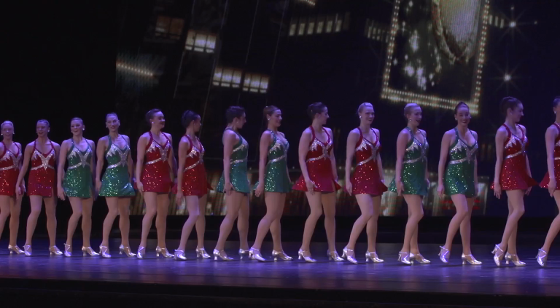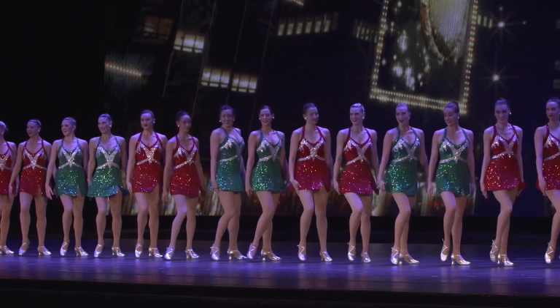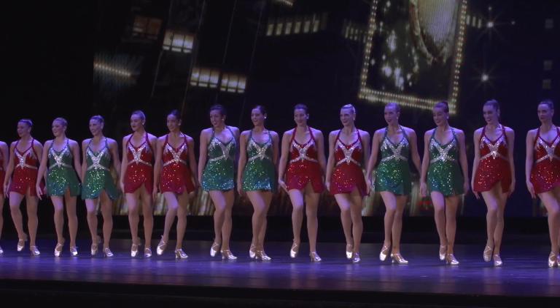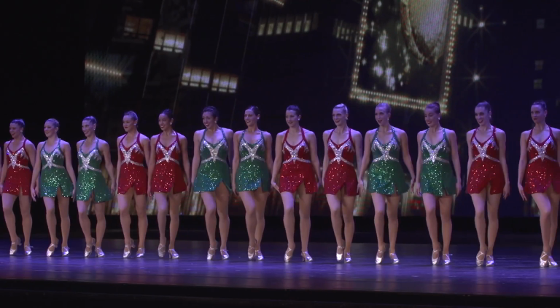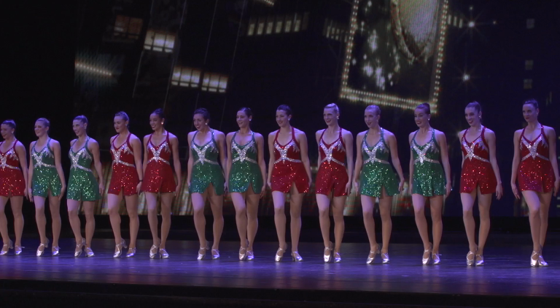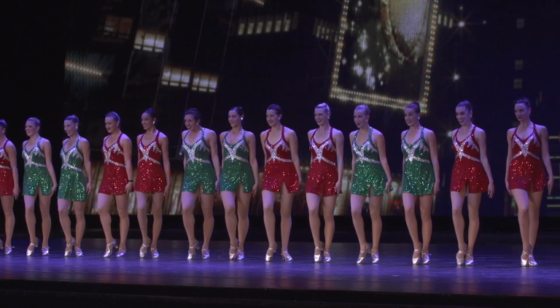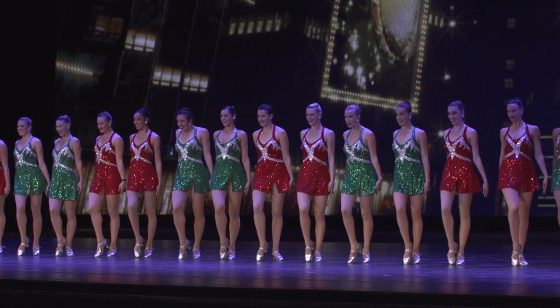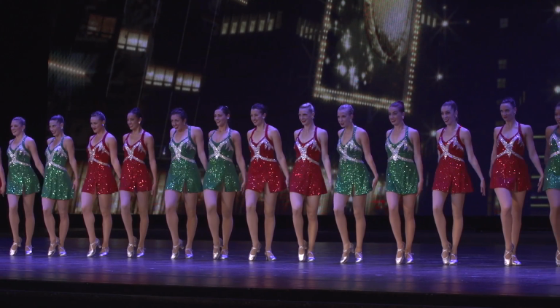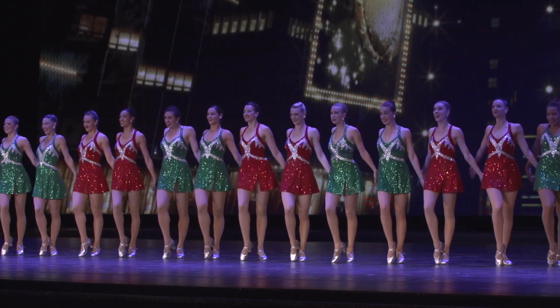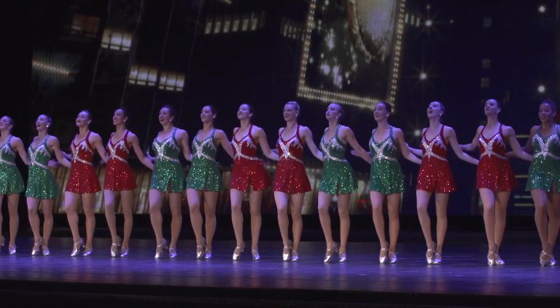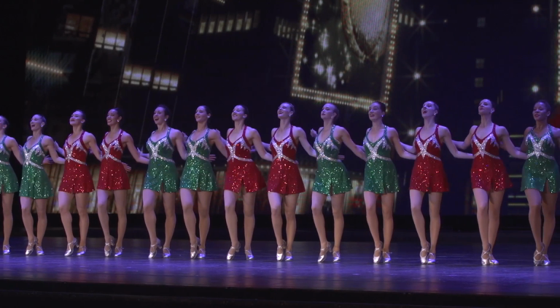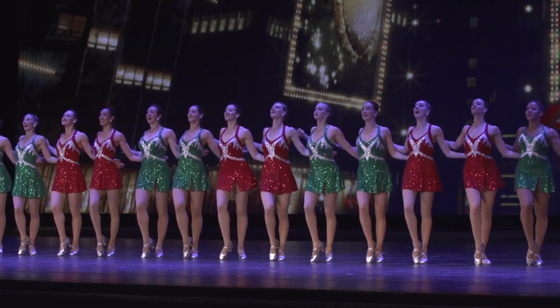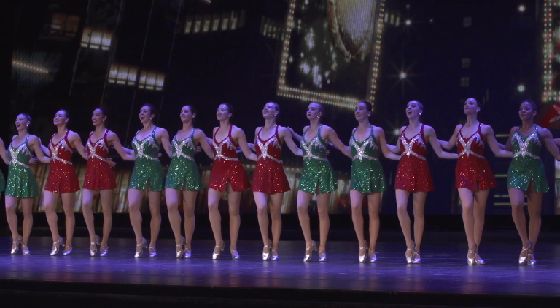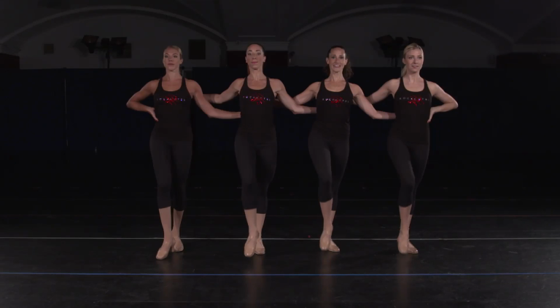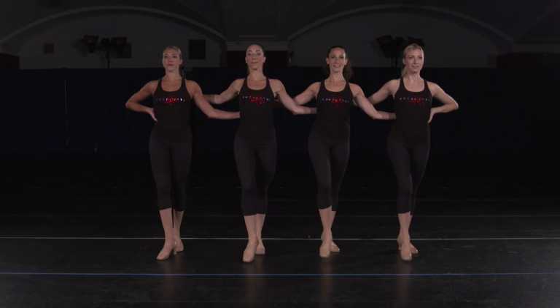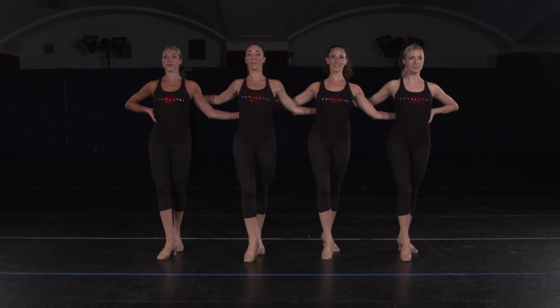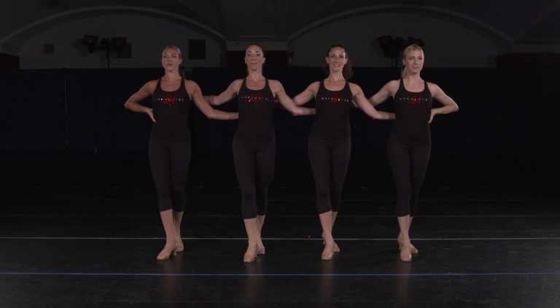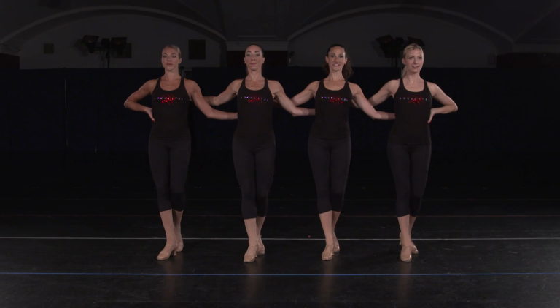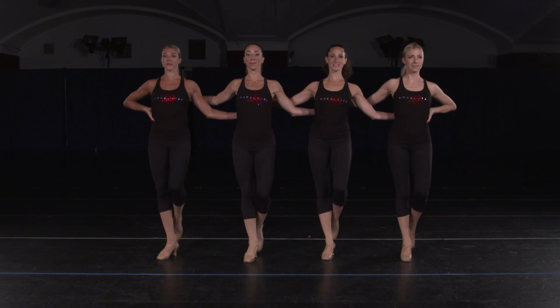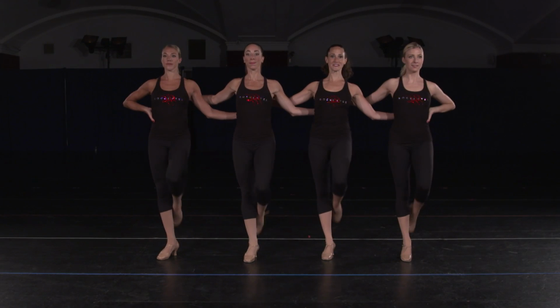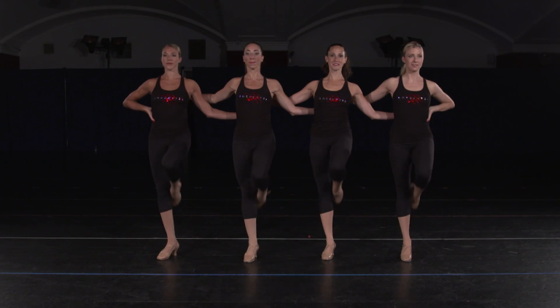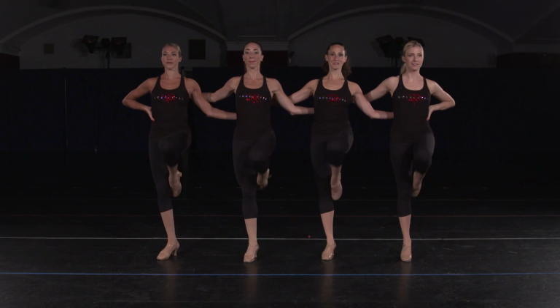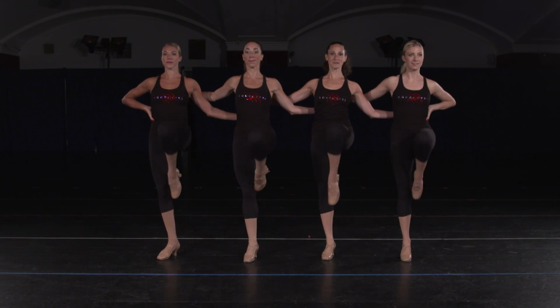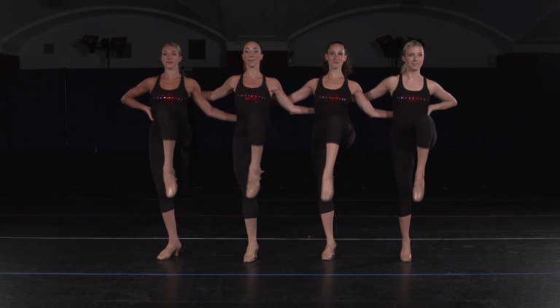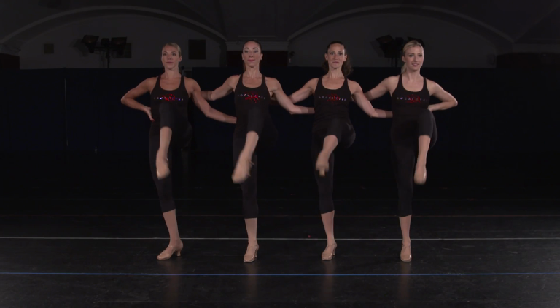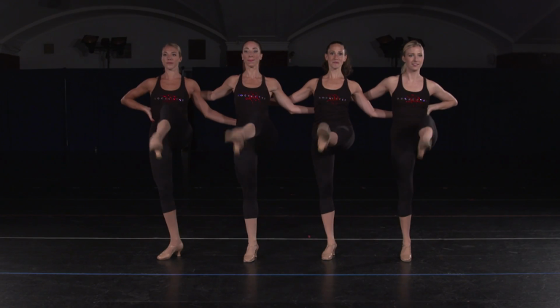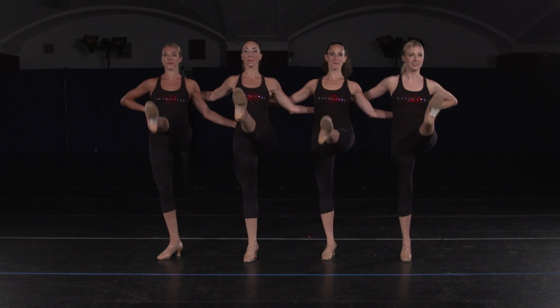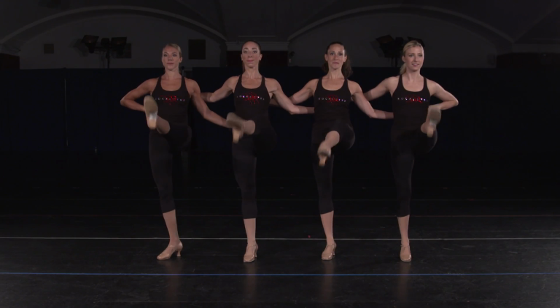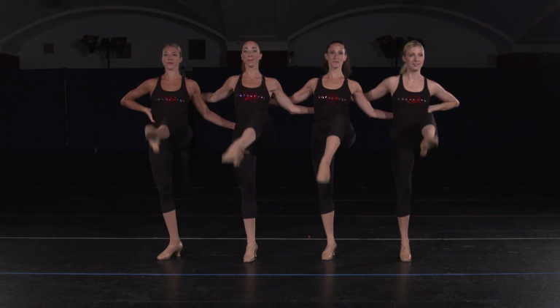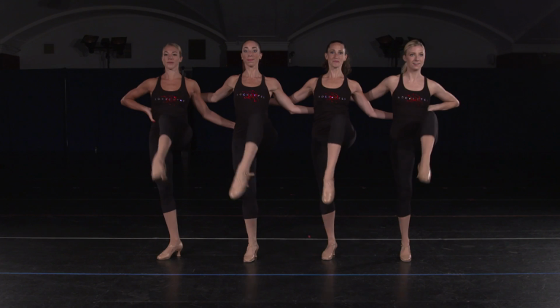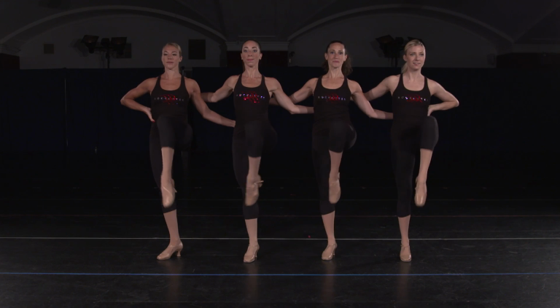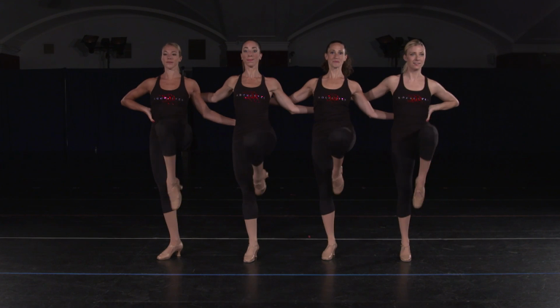To do this we start in a bevel then link up on our count. In the strut kick our leg comes up to a passé, knee lifted as high as you can.